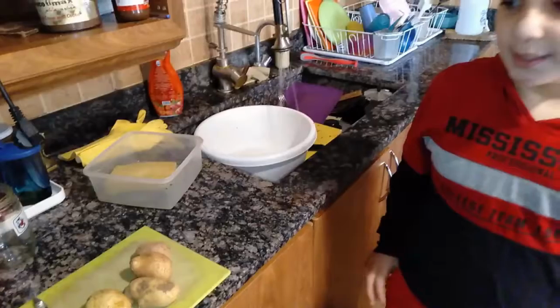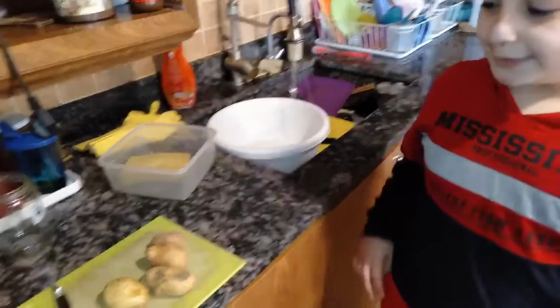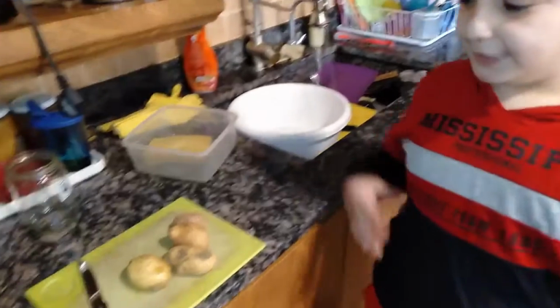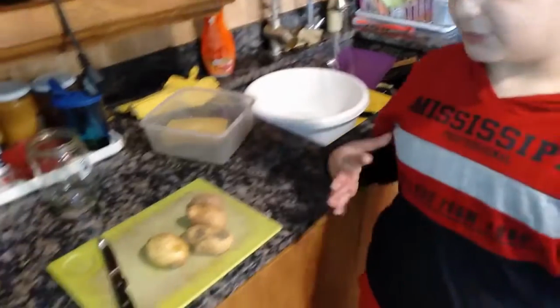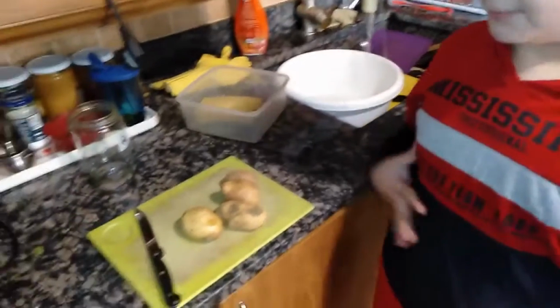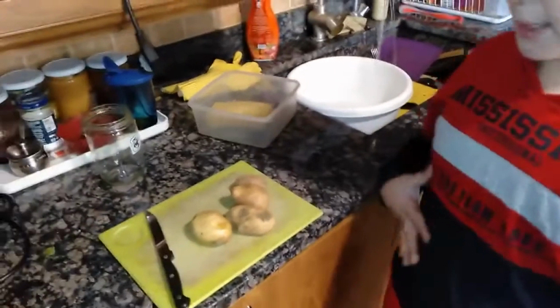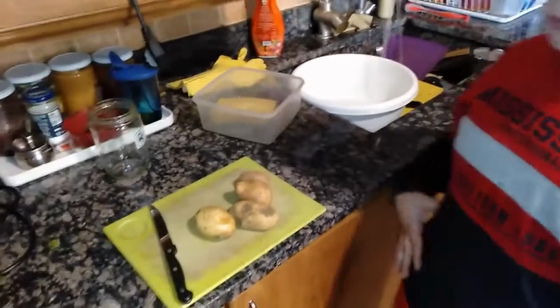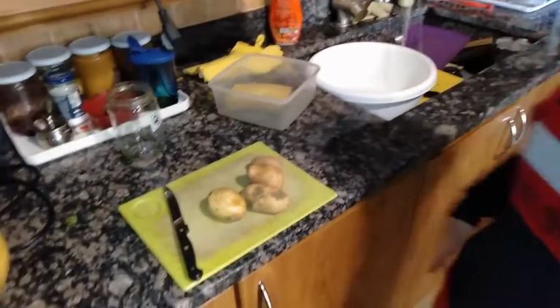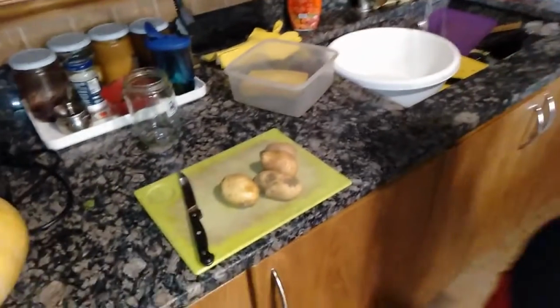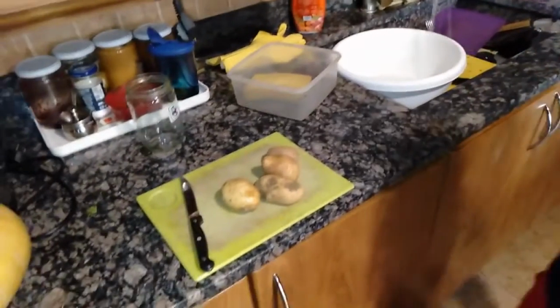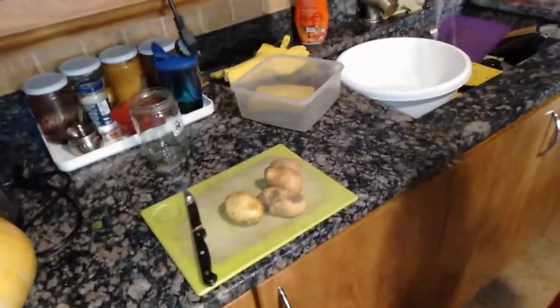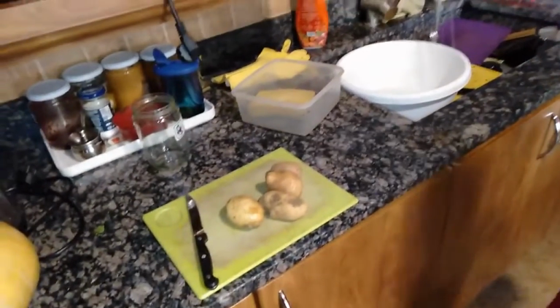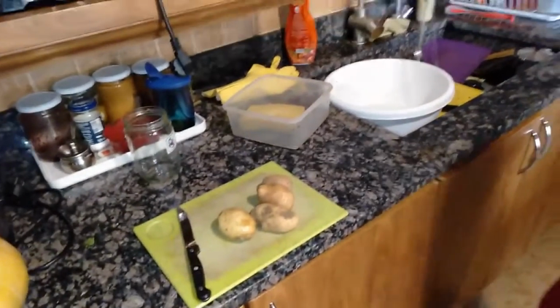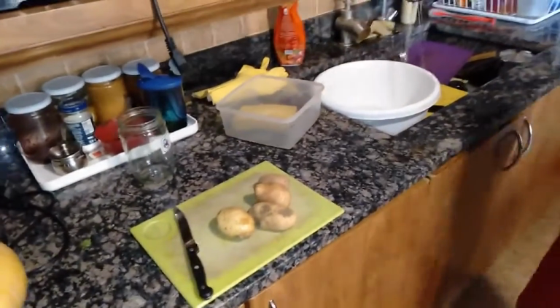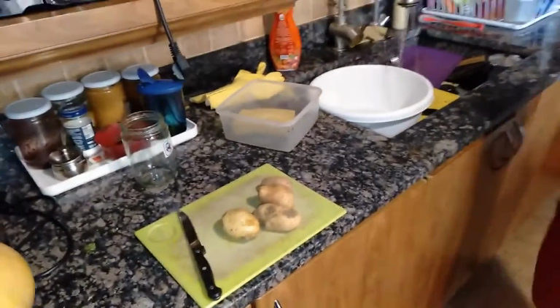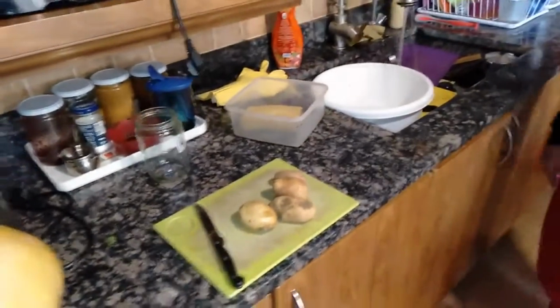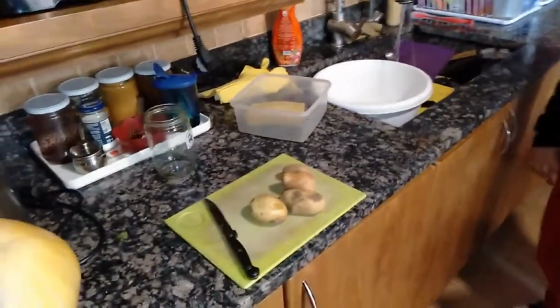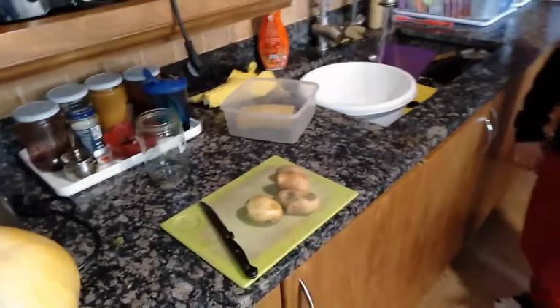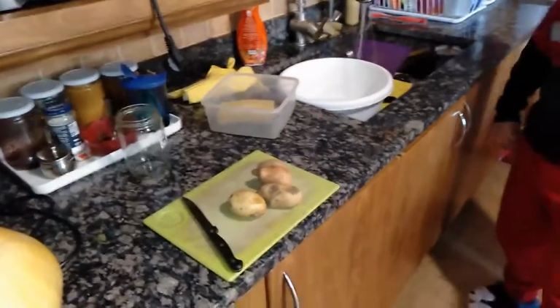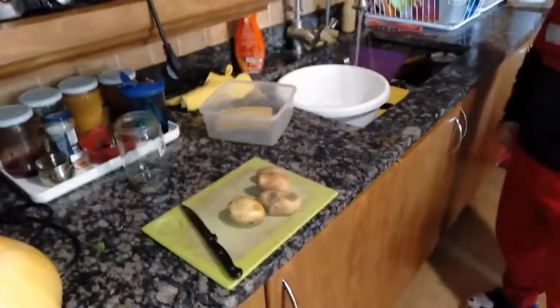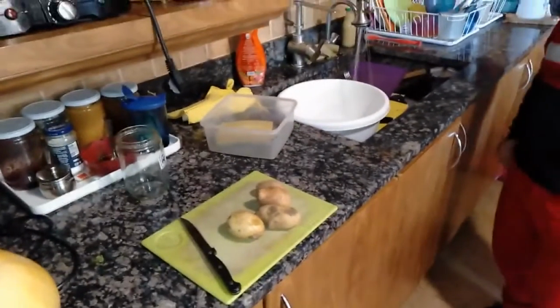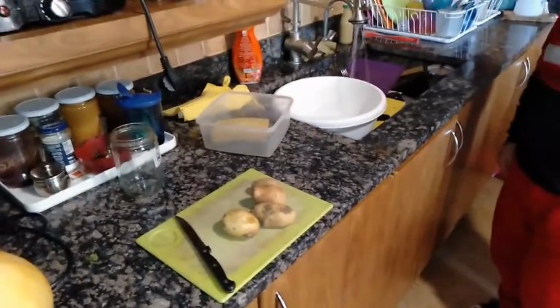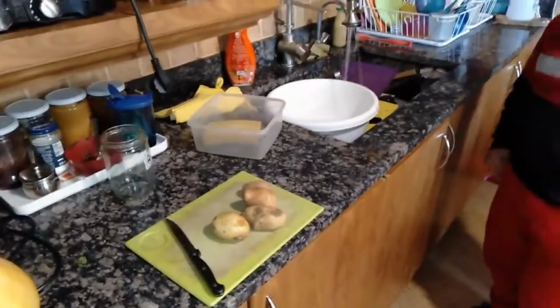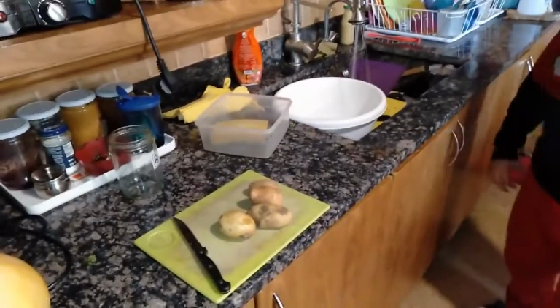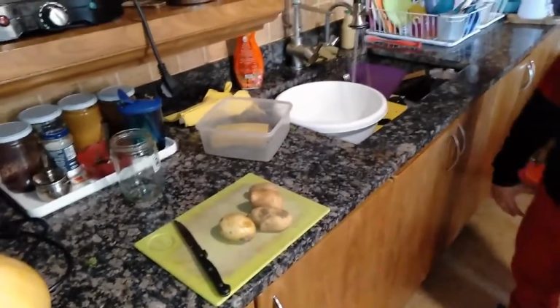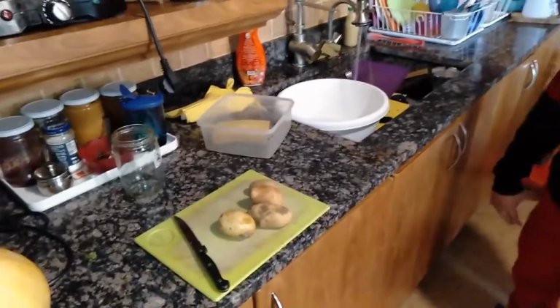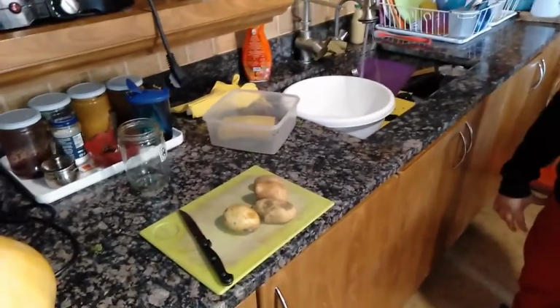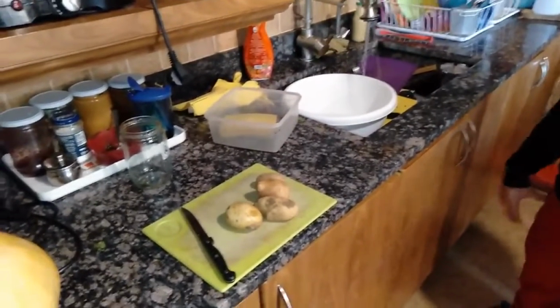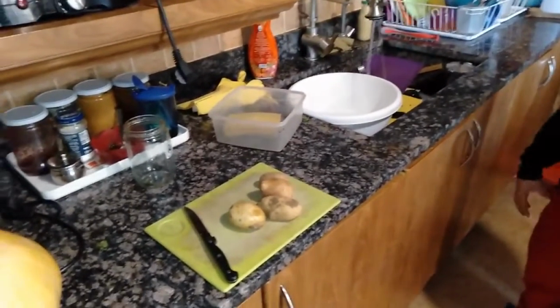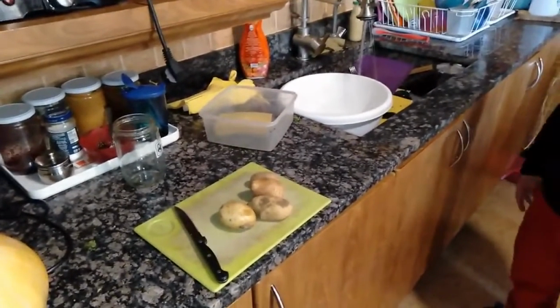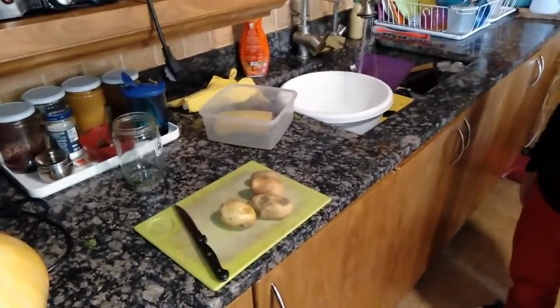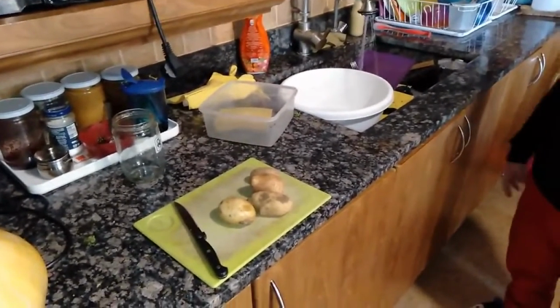Hey guys, welcome back to my third video. I'm going to make some fries.